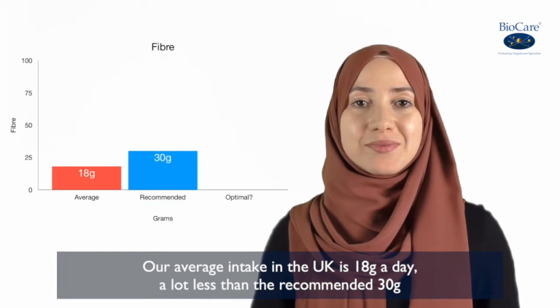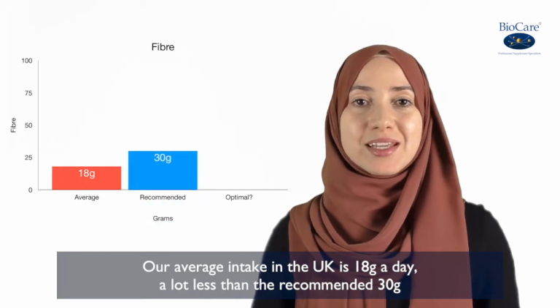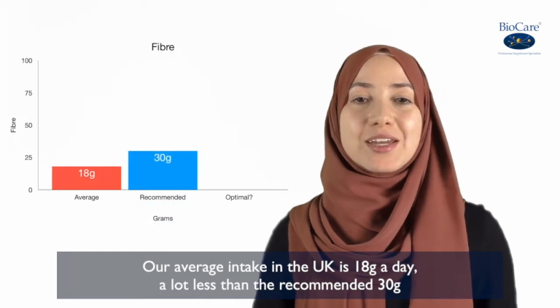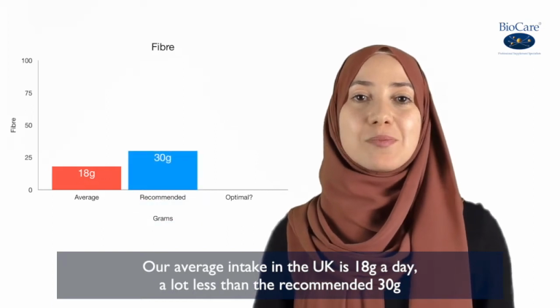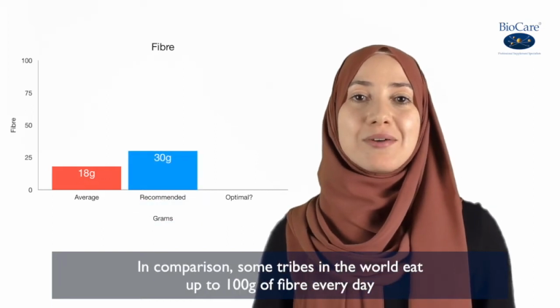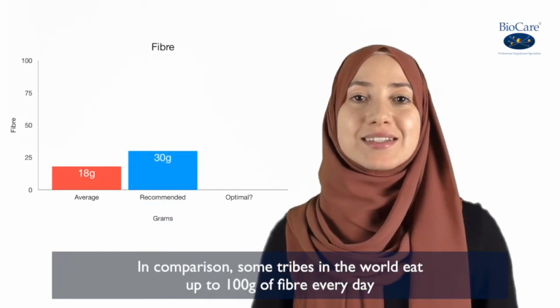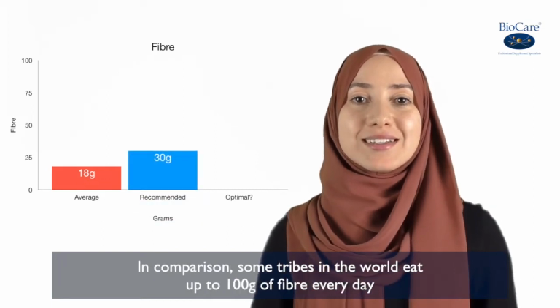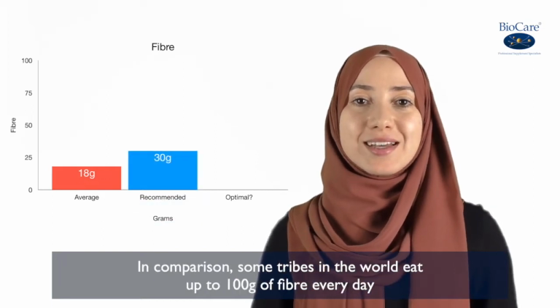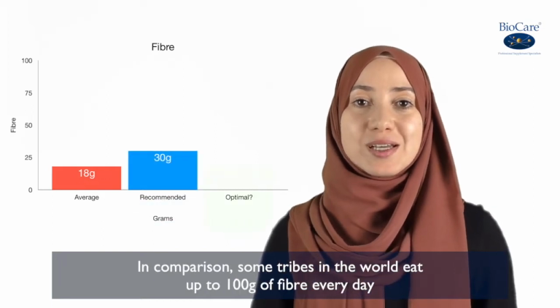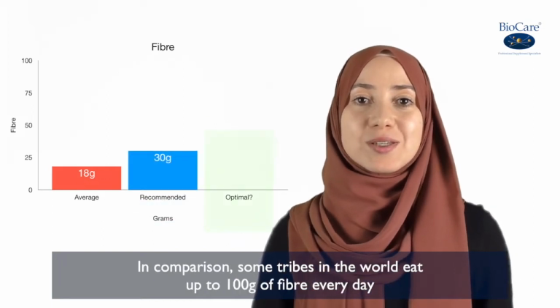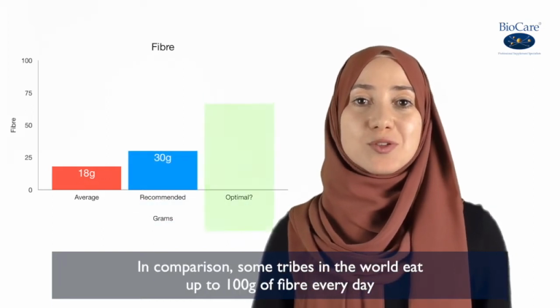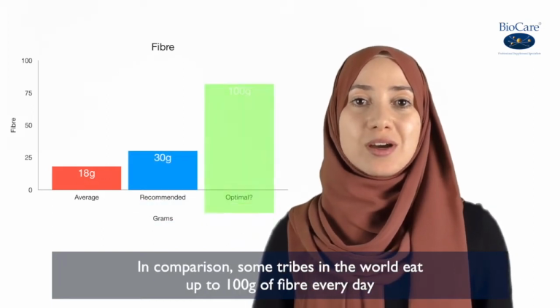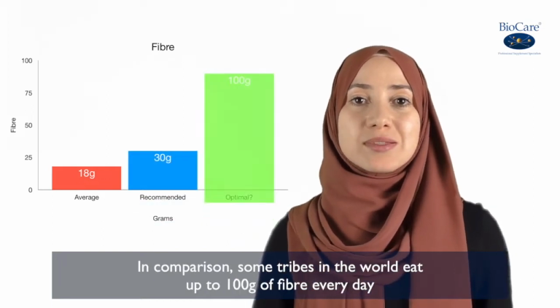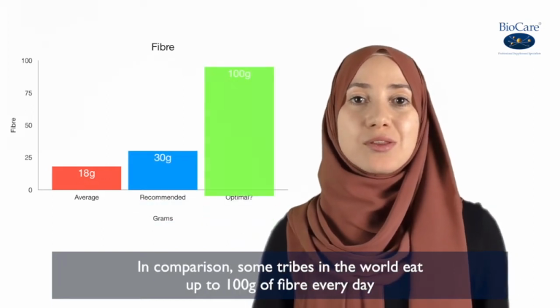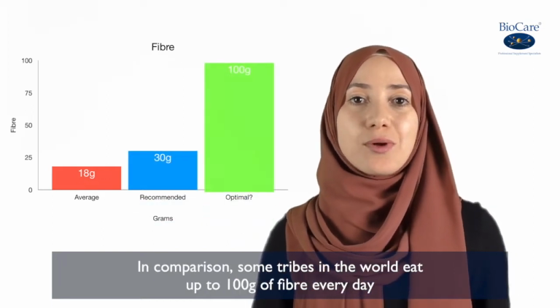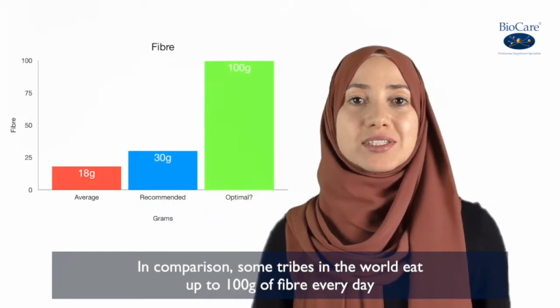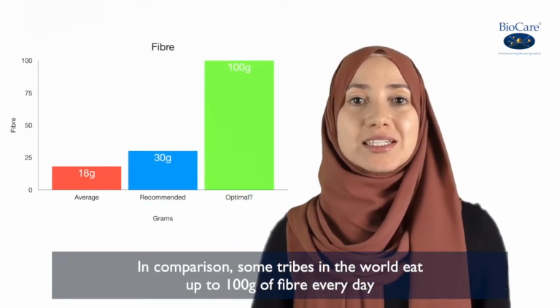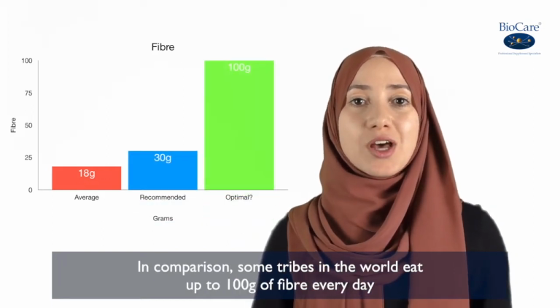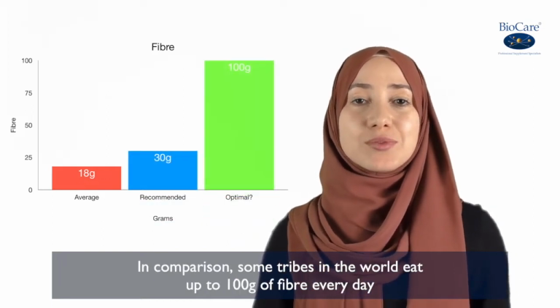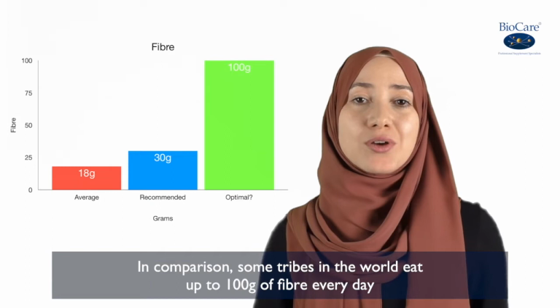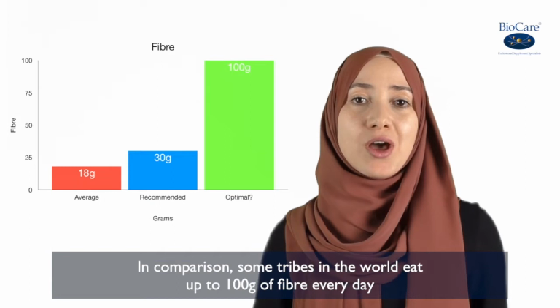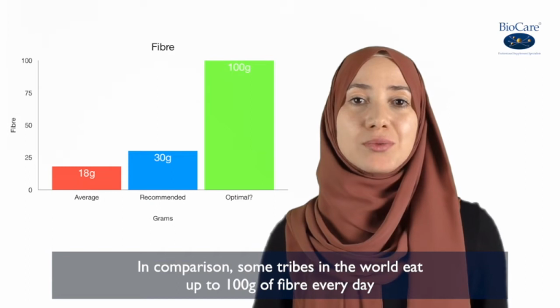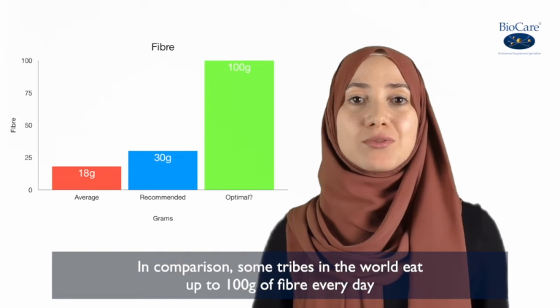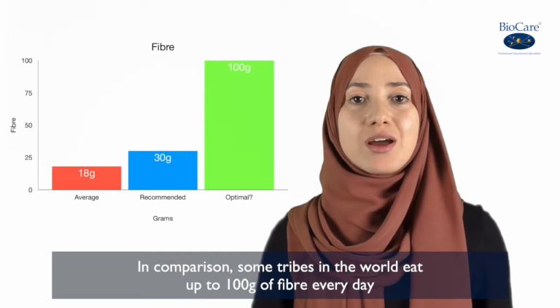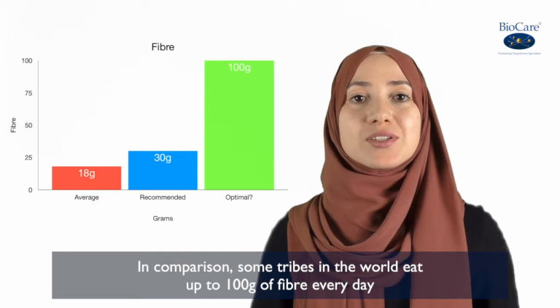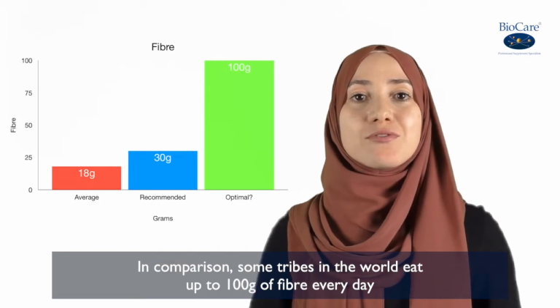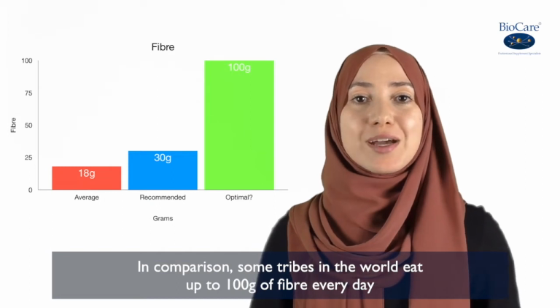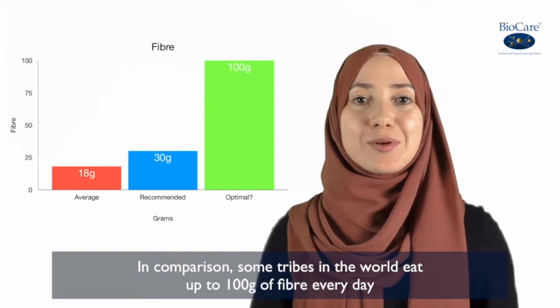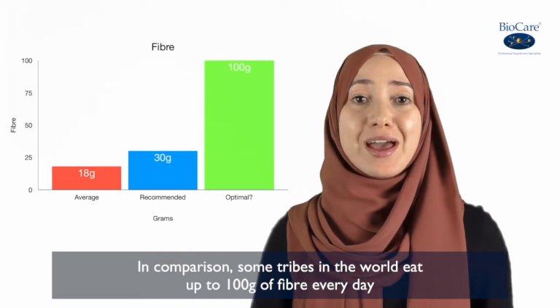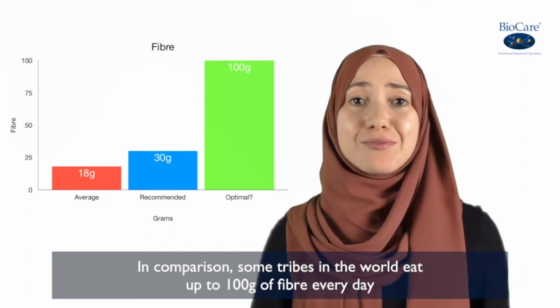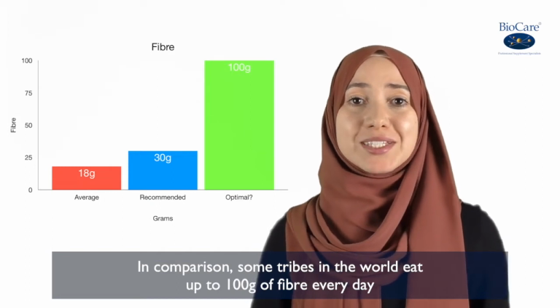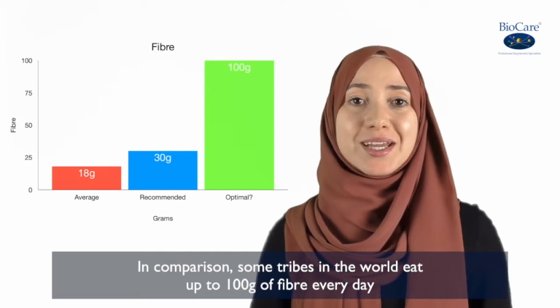In comparison, some tribes in the world eat up to 100 grams of fibre every day.